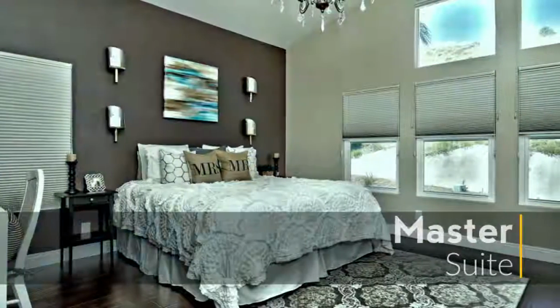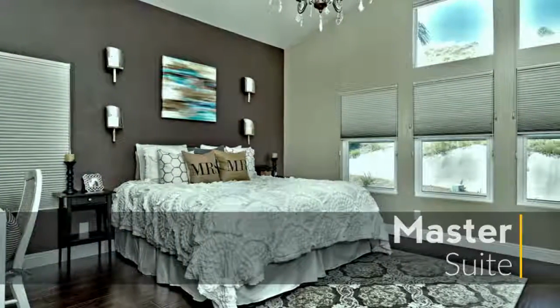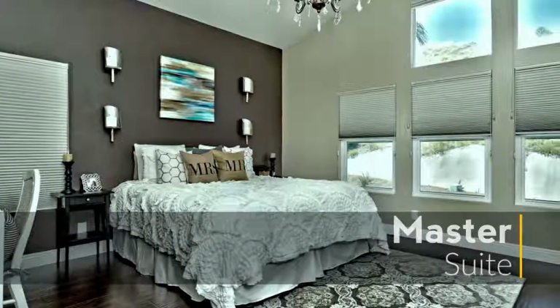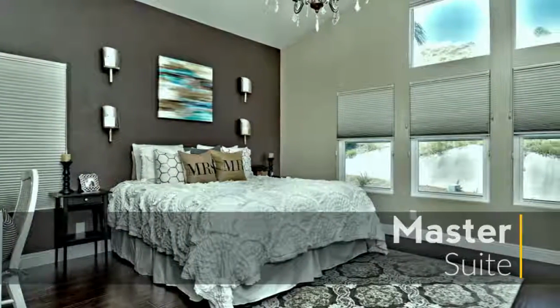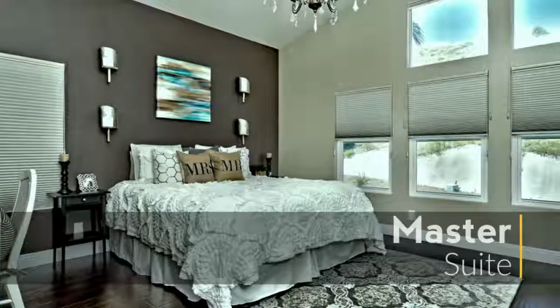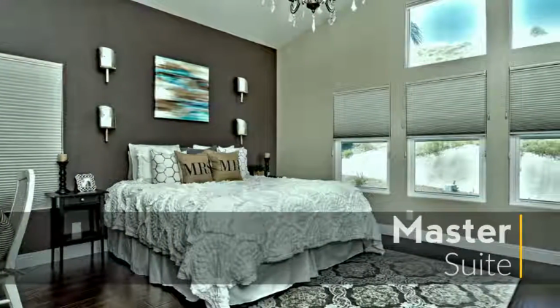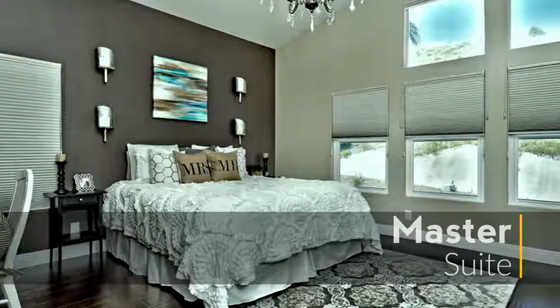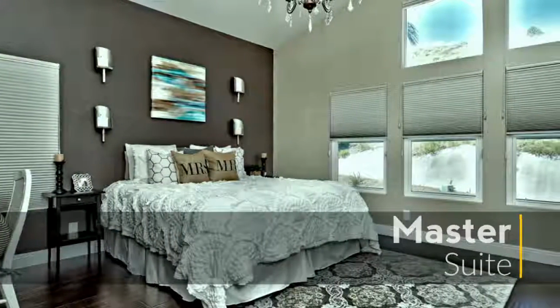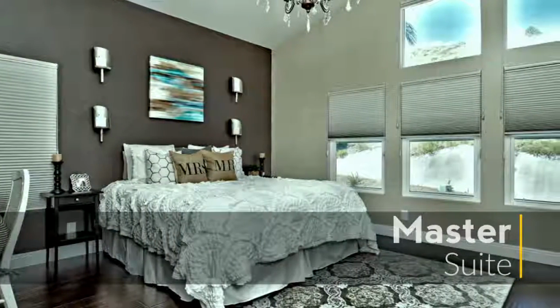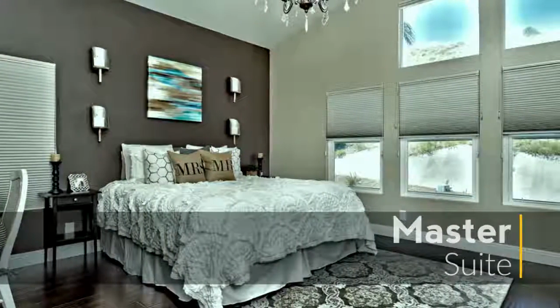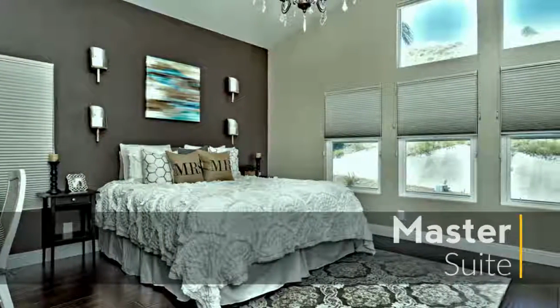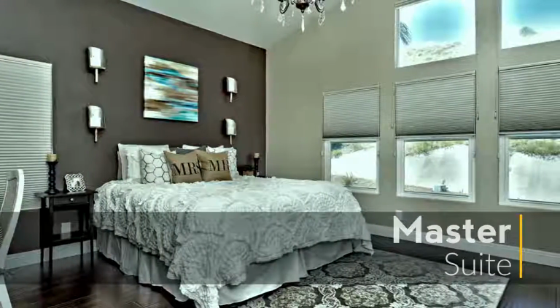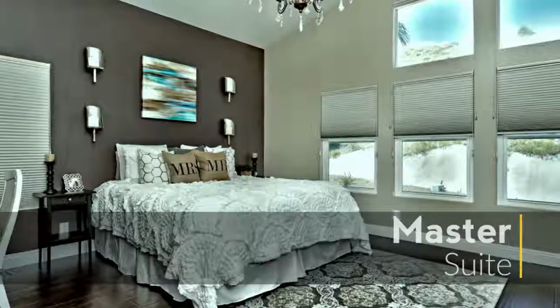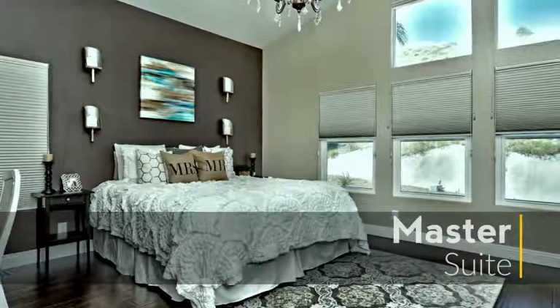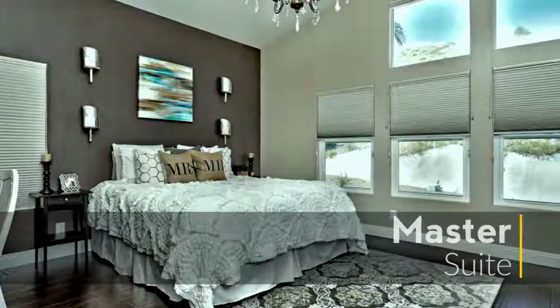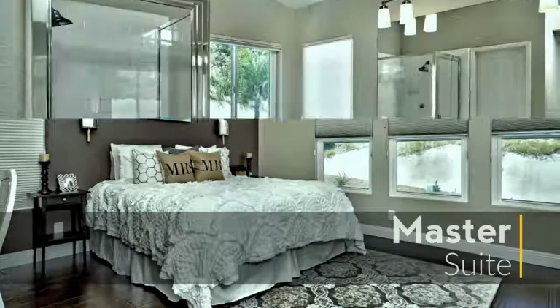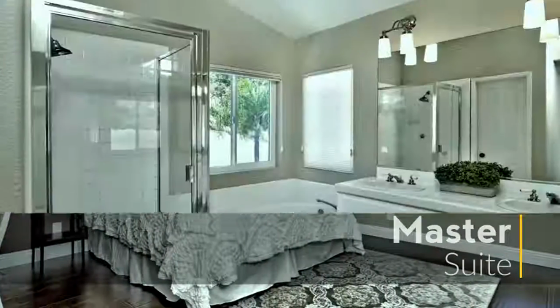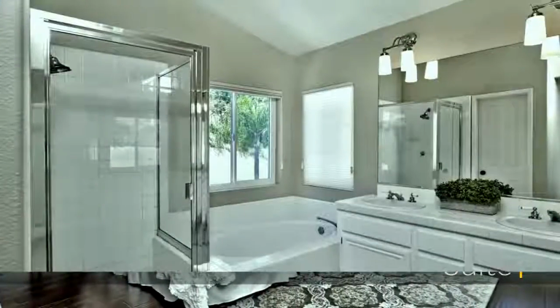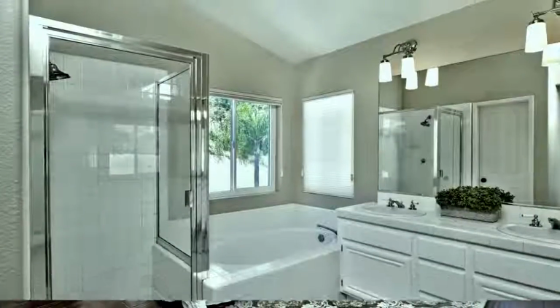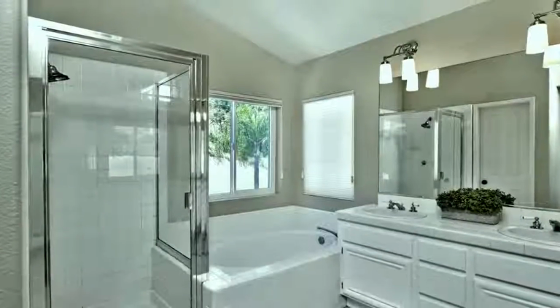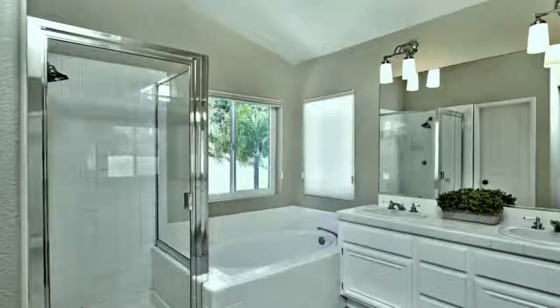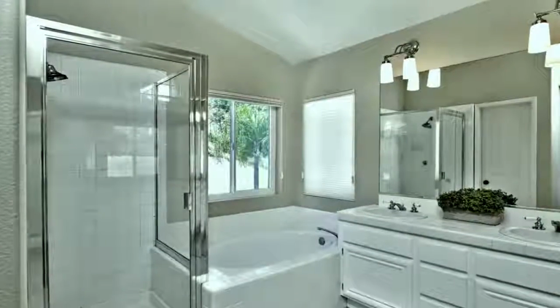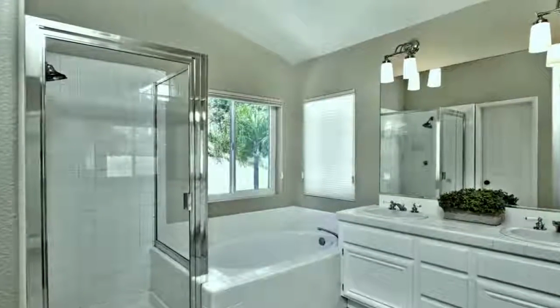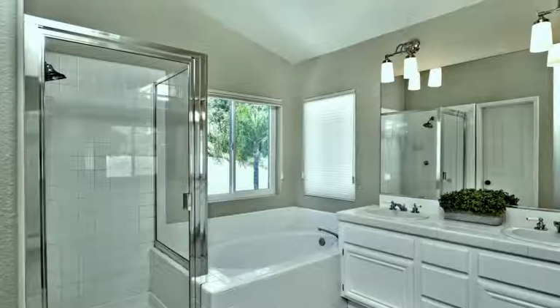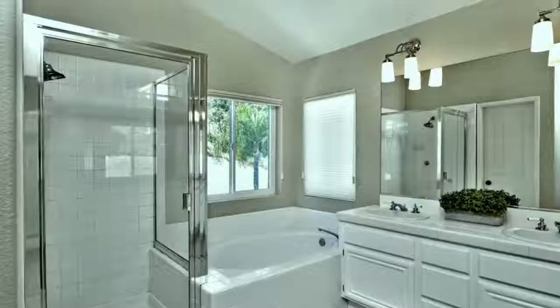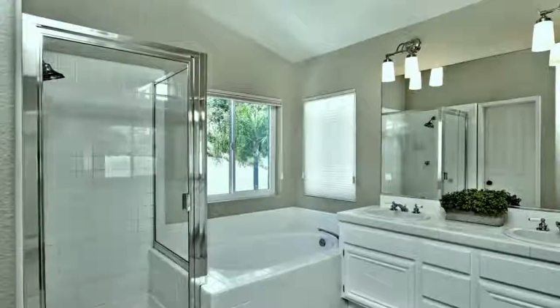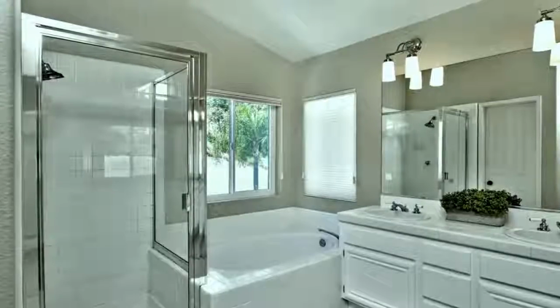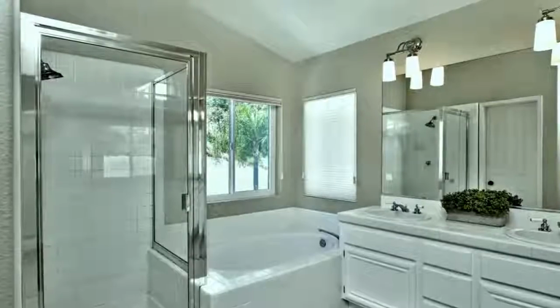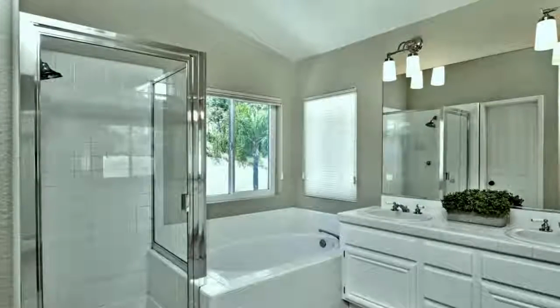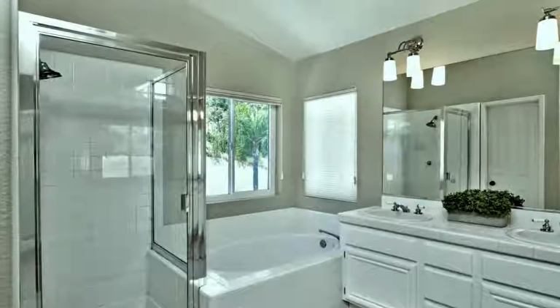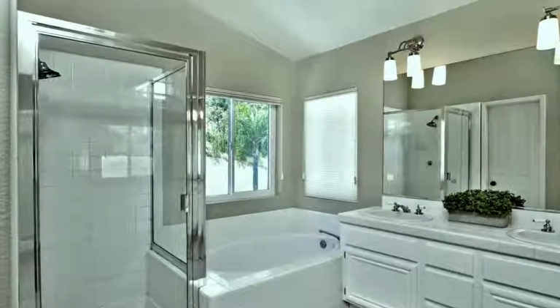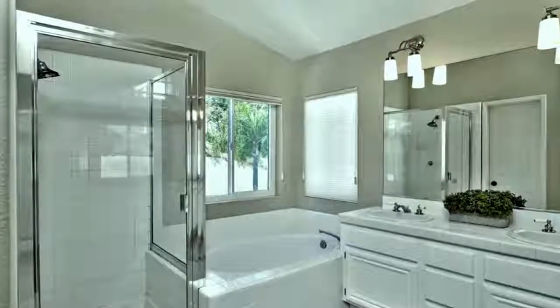Escape from everyday life to the master suite where you are sure to enjoy the tasteful design elements and spa-like features.